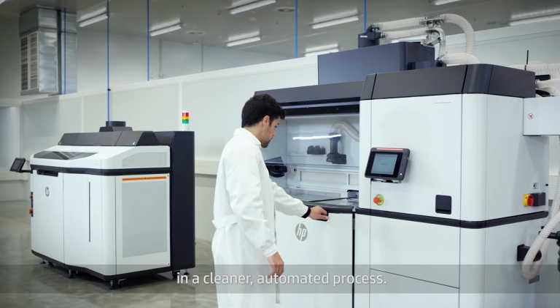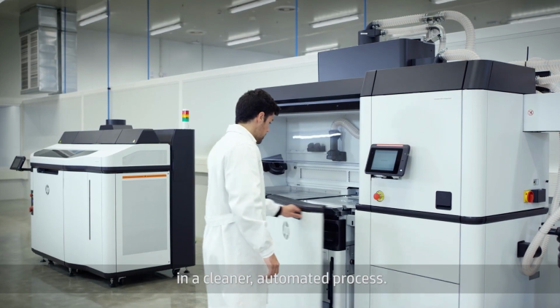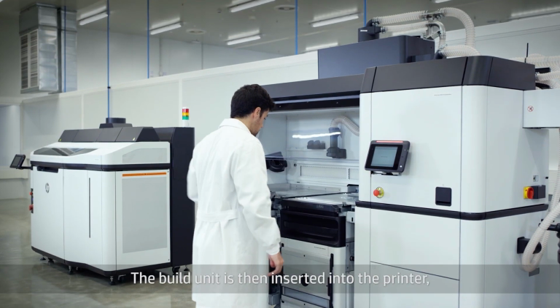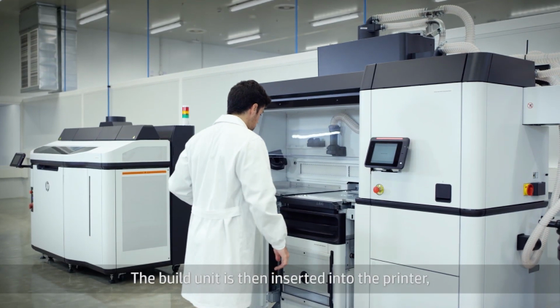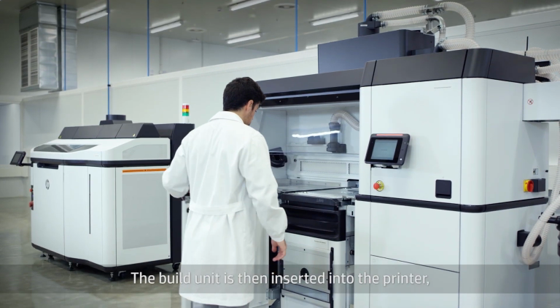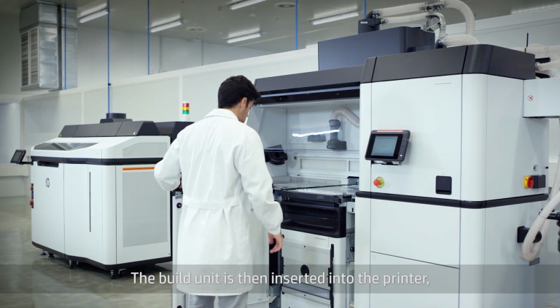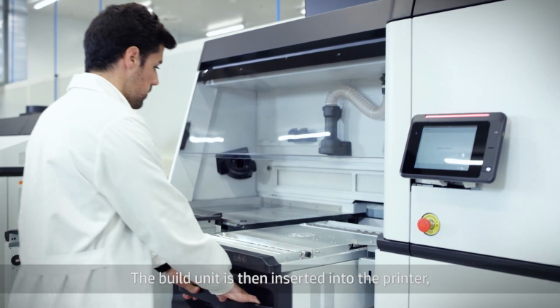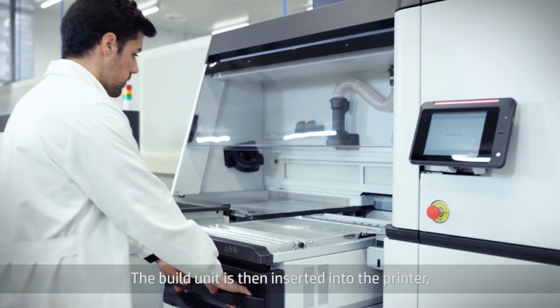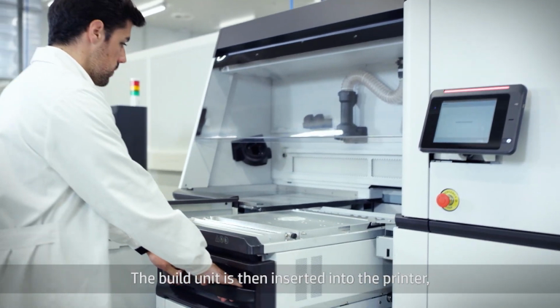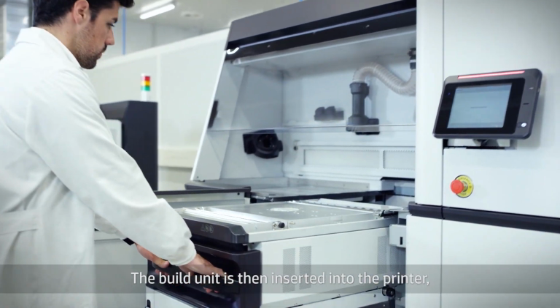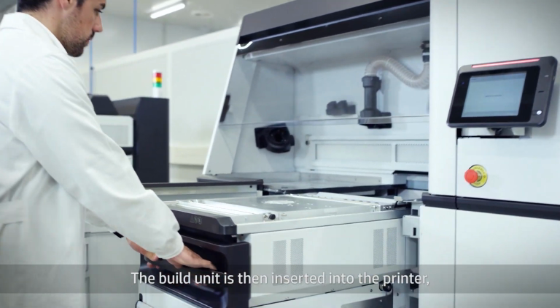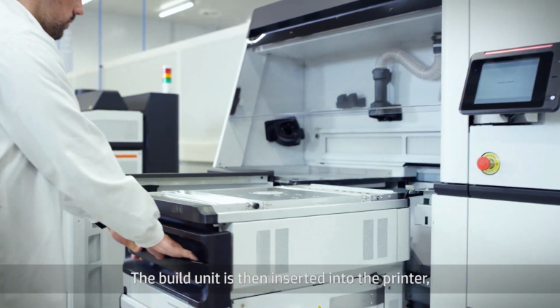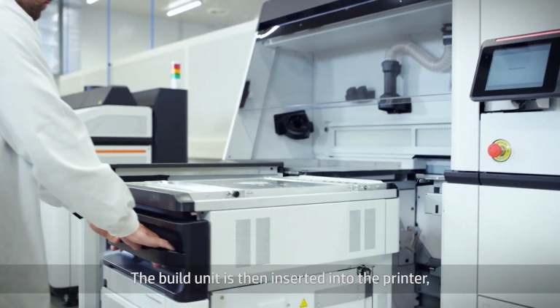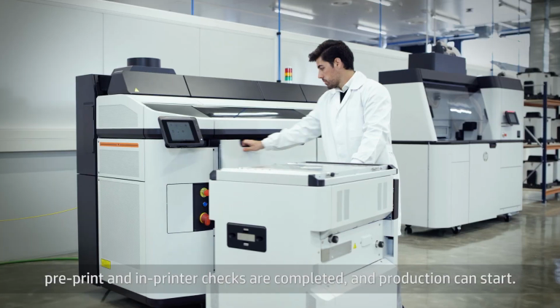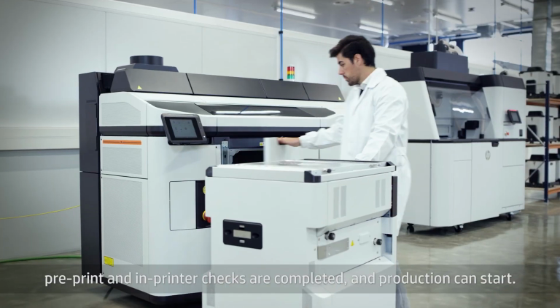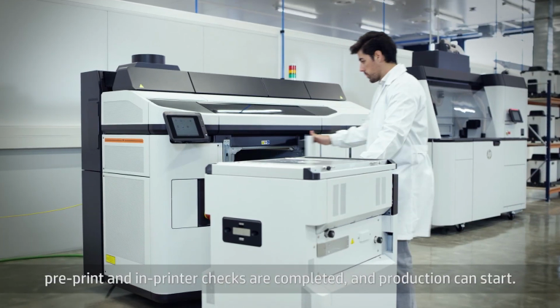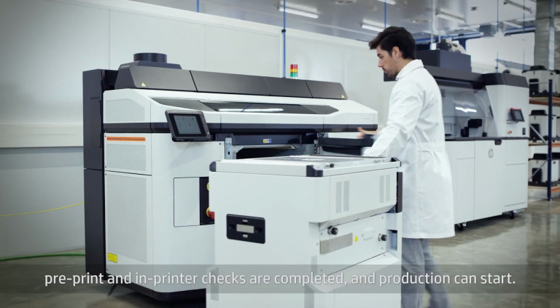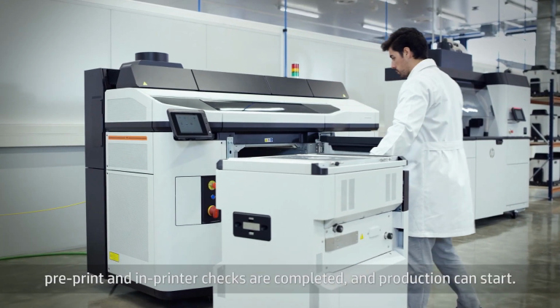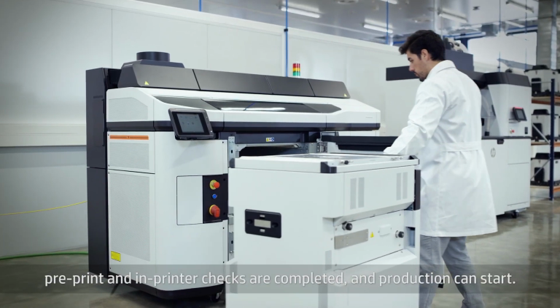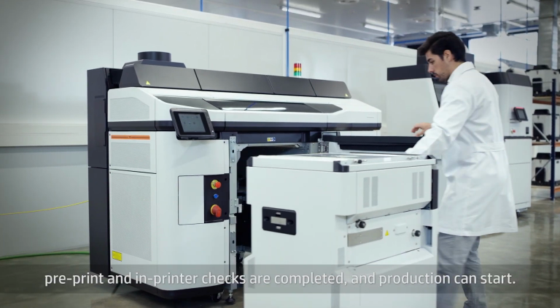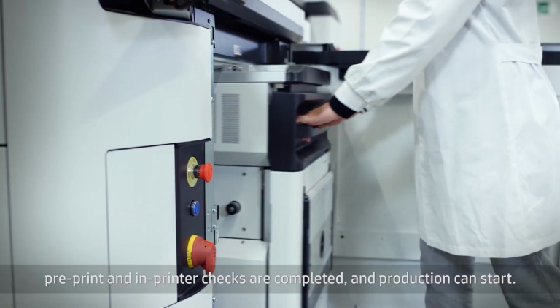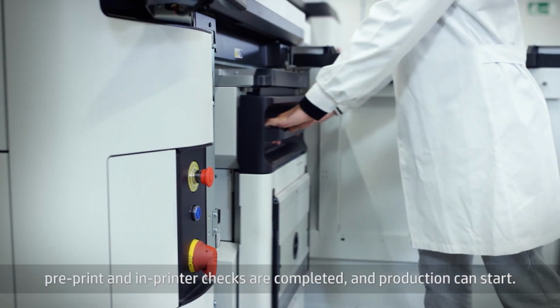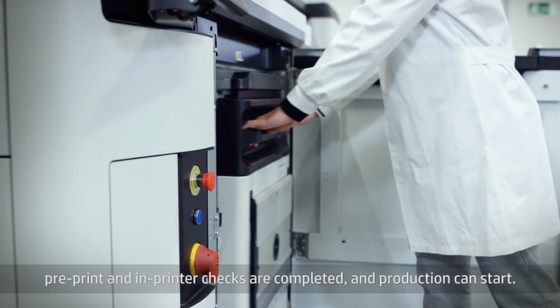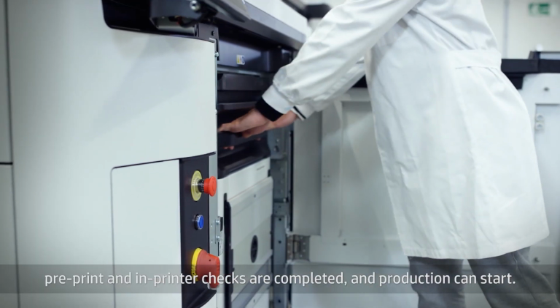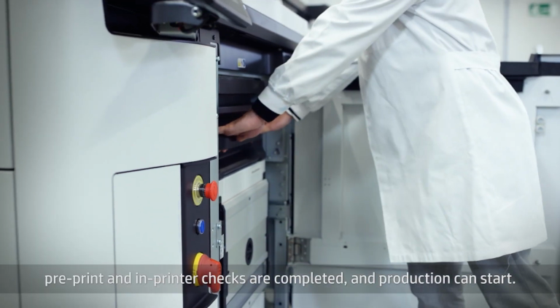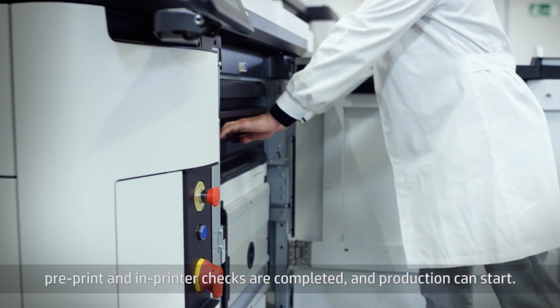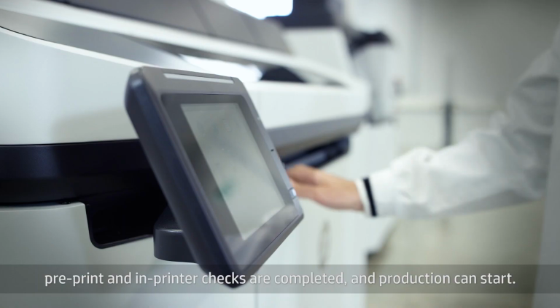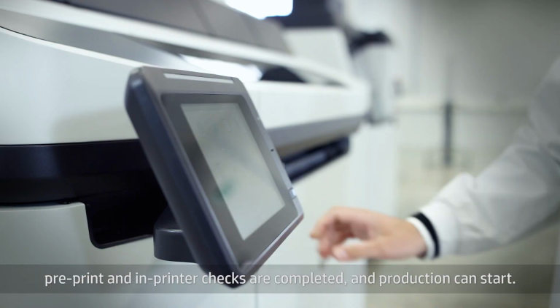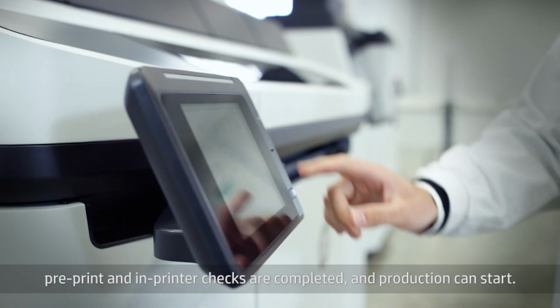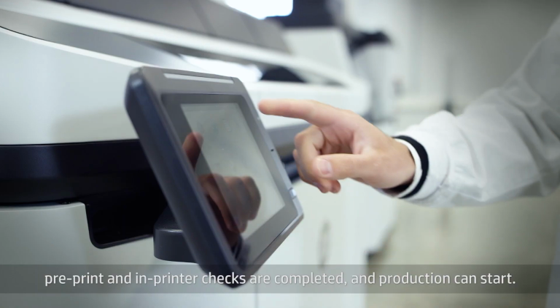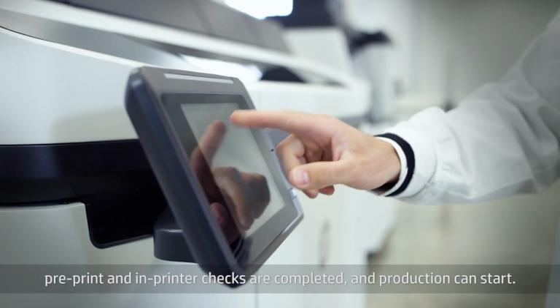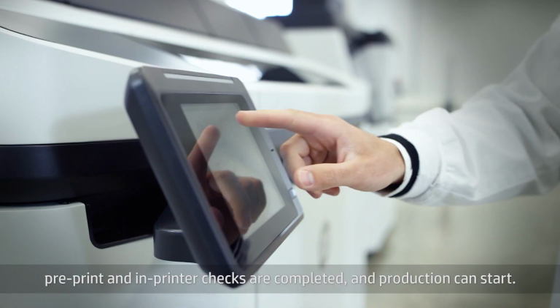The build unit is then inserted into the printer. Pre-print and in-printer checks are completed and production can start.